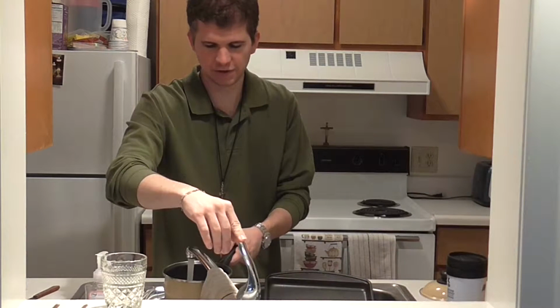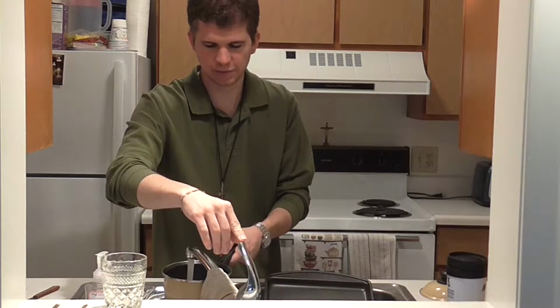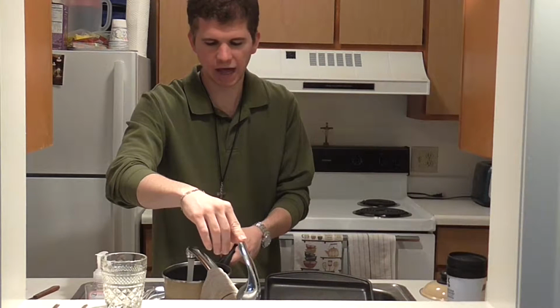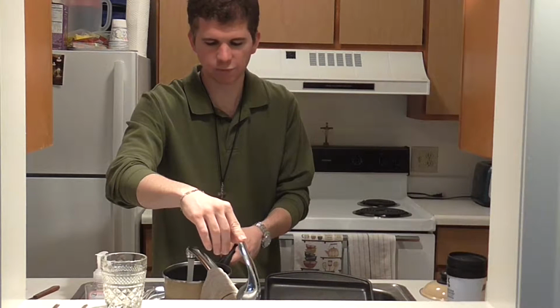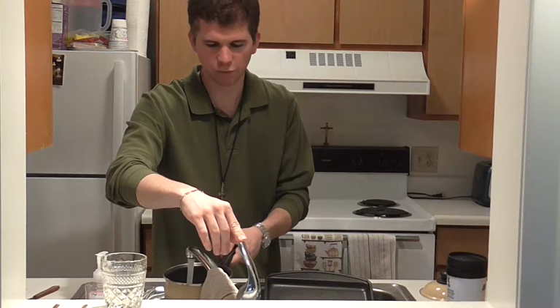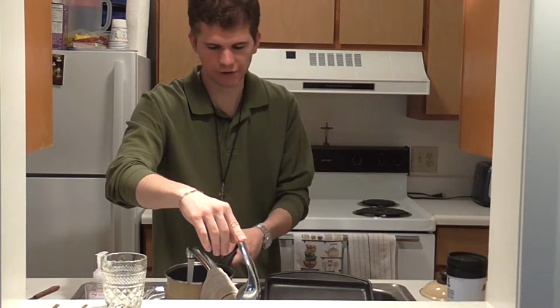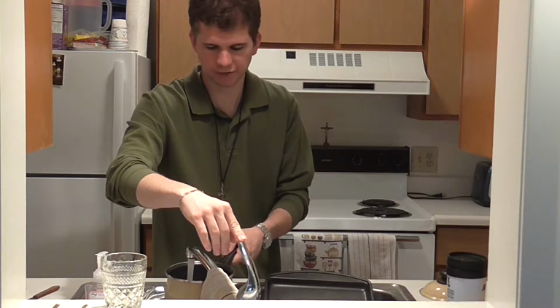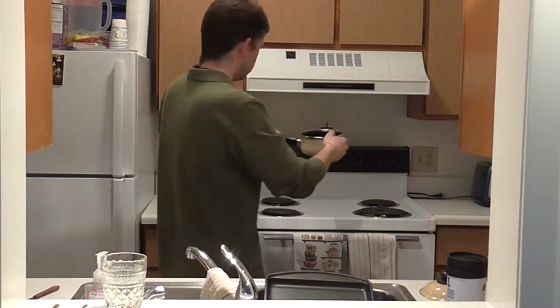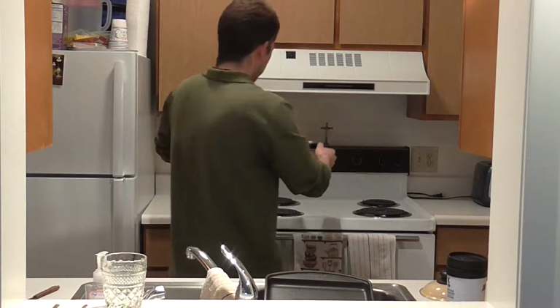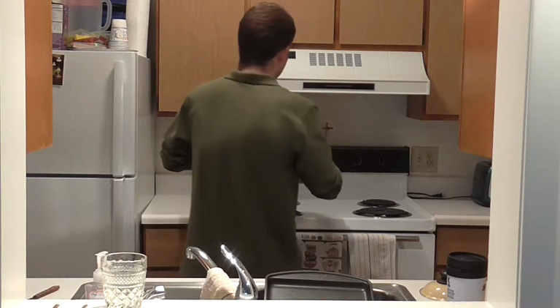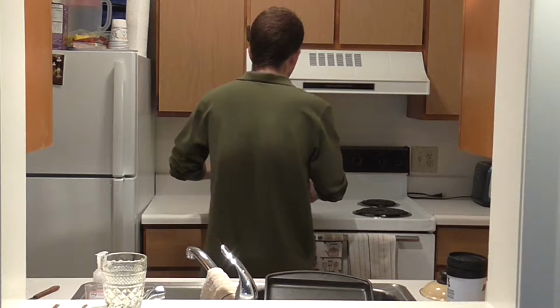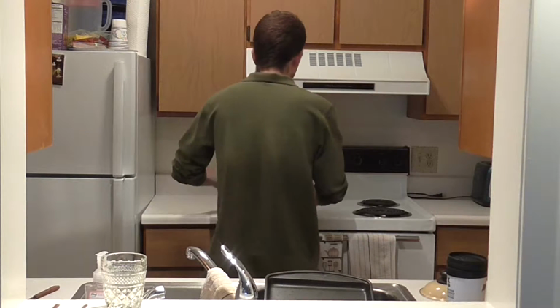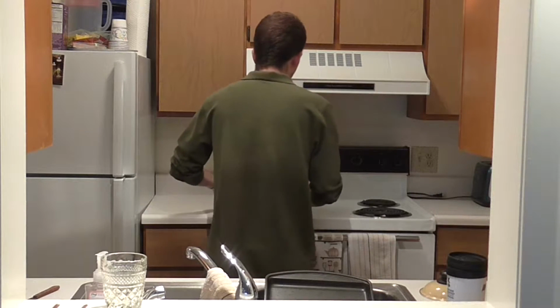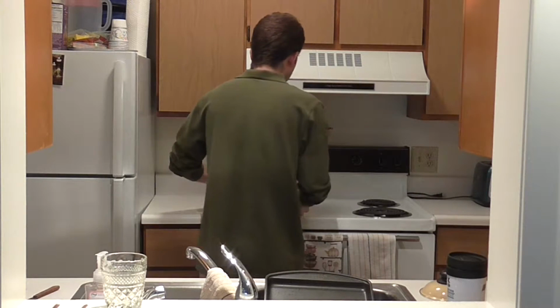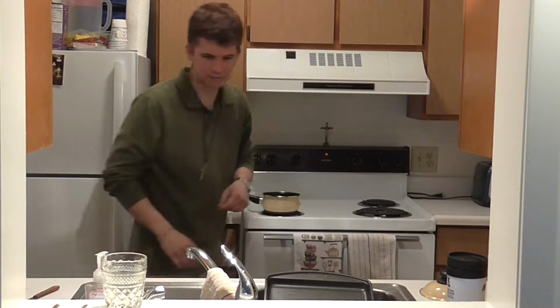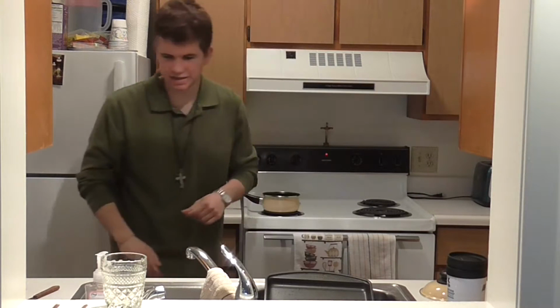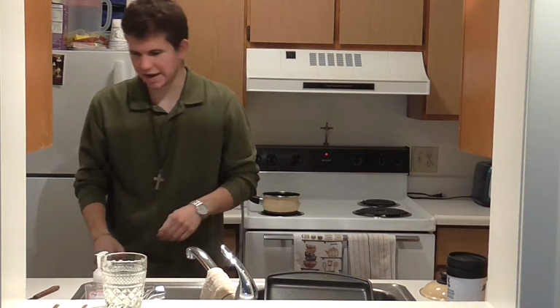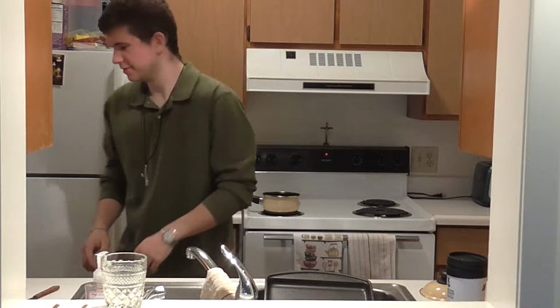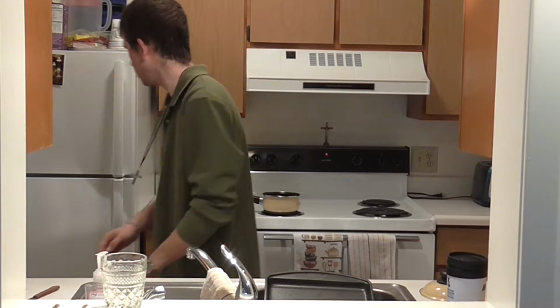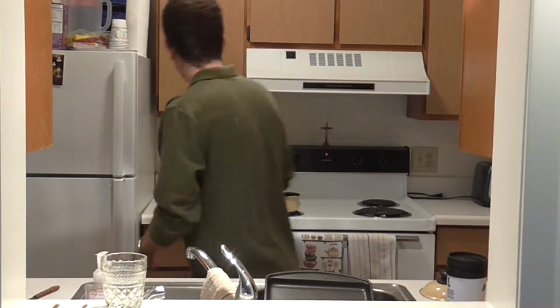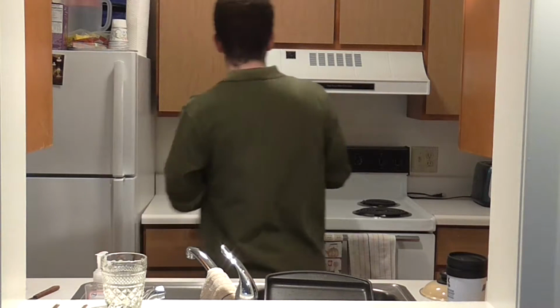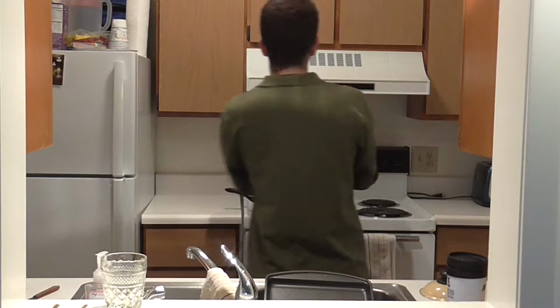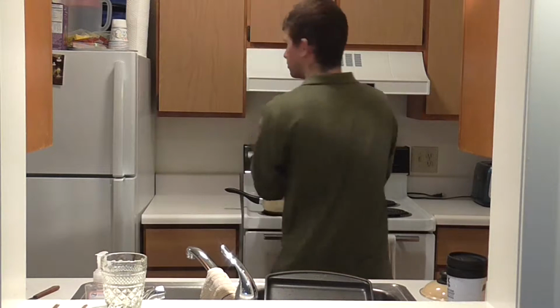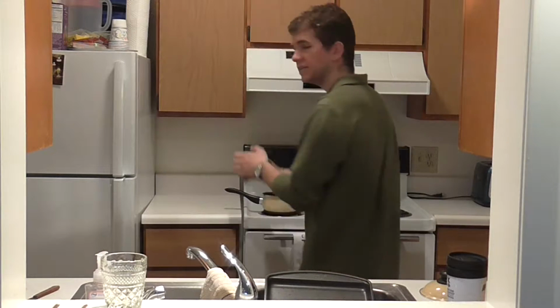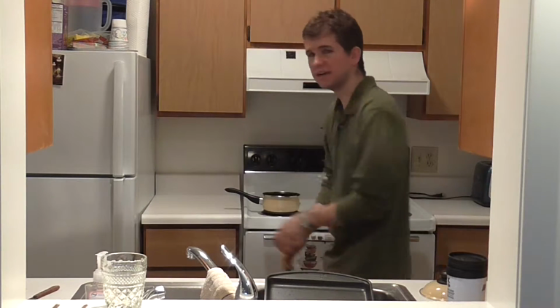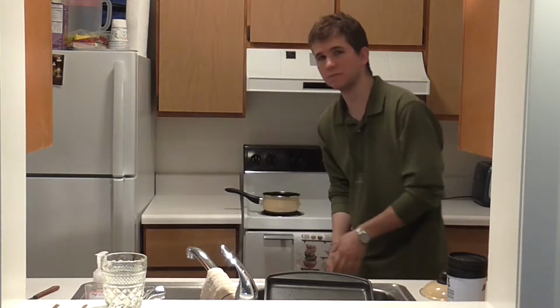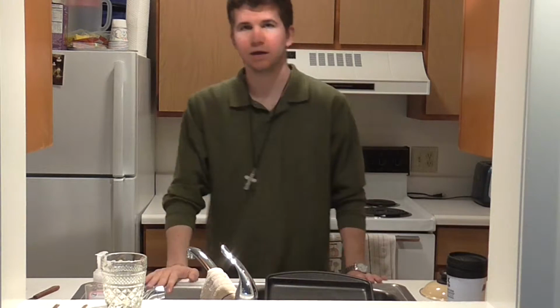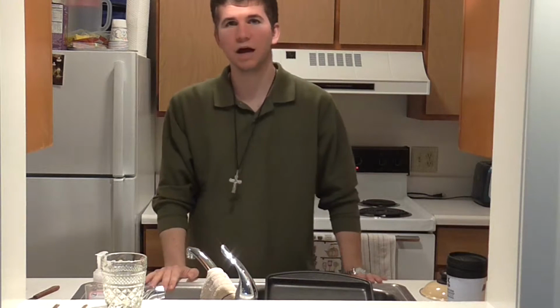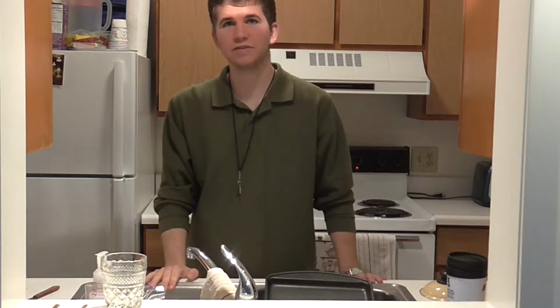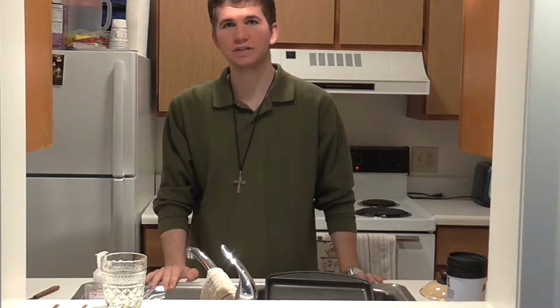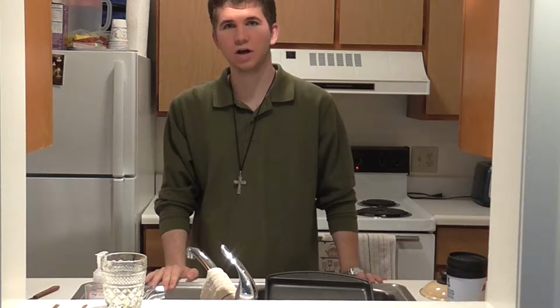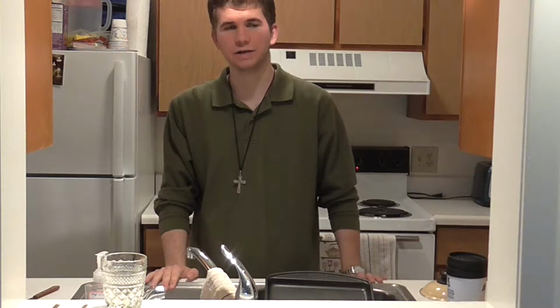Fill the pot with water, put water on stove, and begin that. Also, preheat the oven. Oven is on.